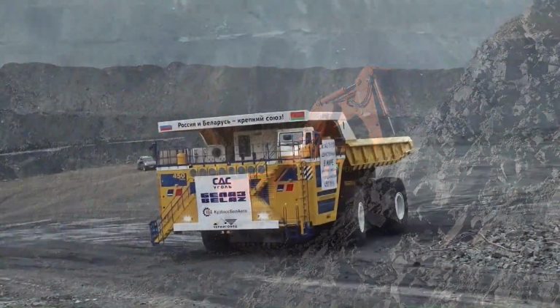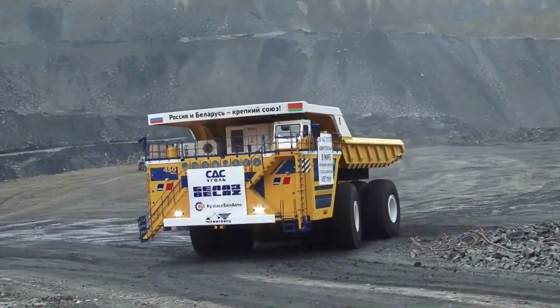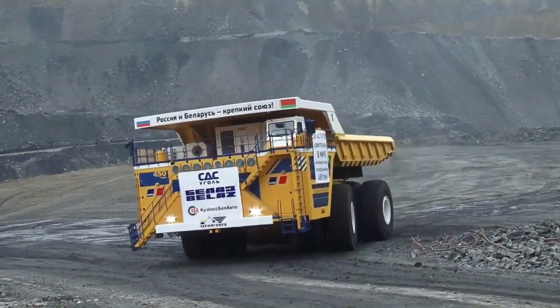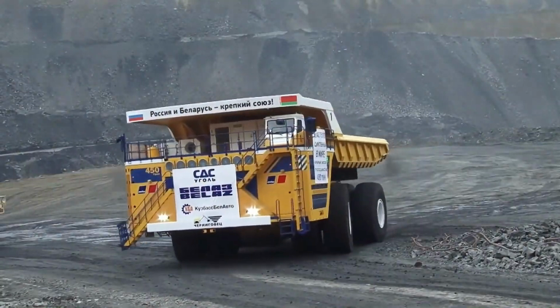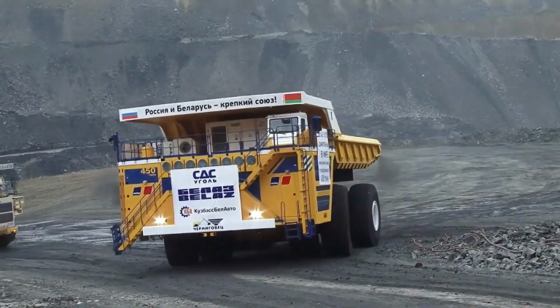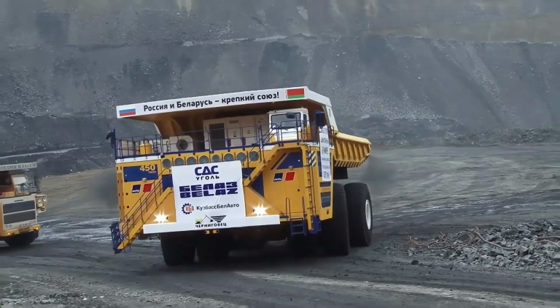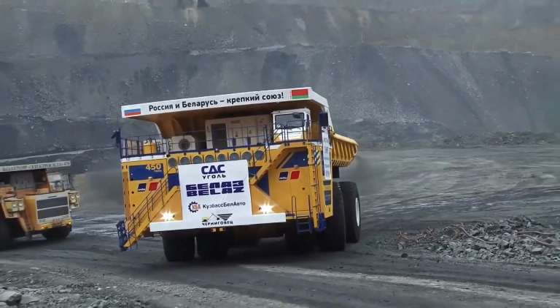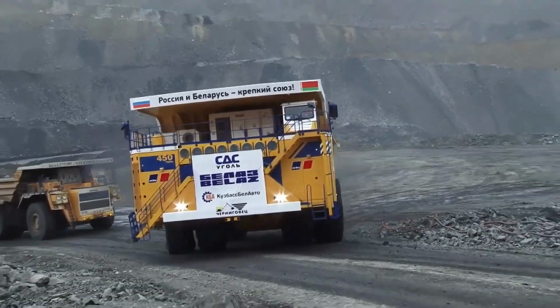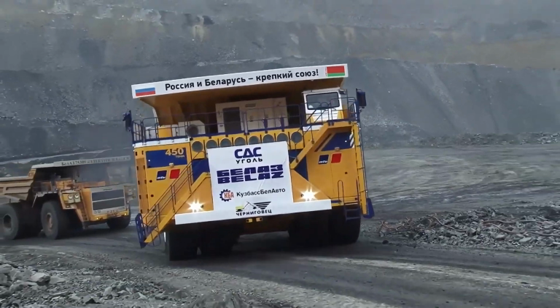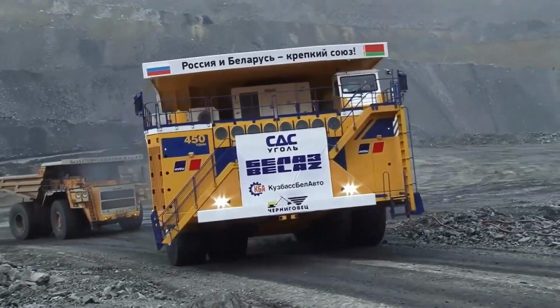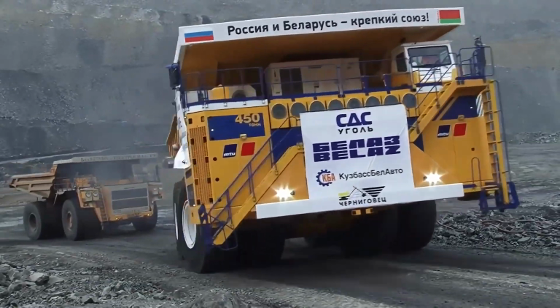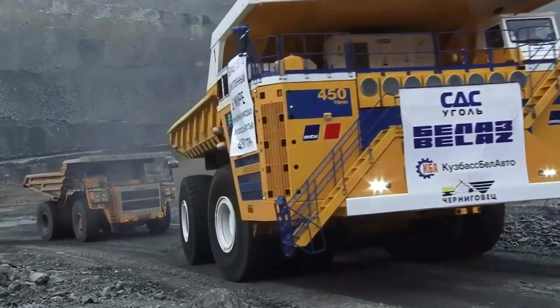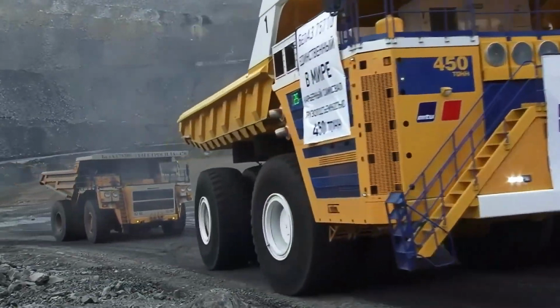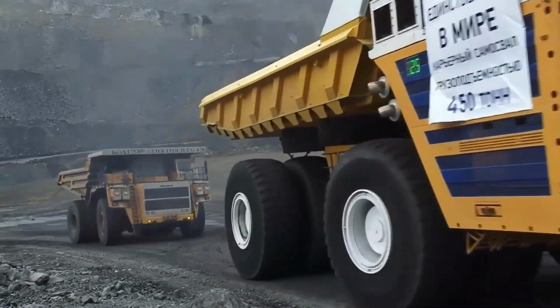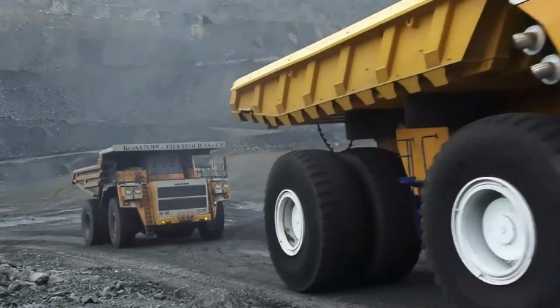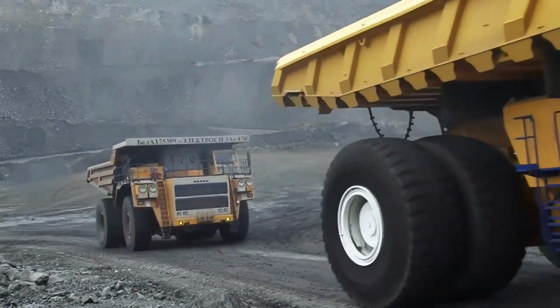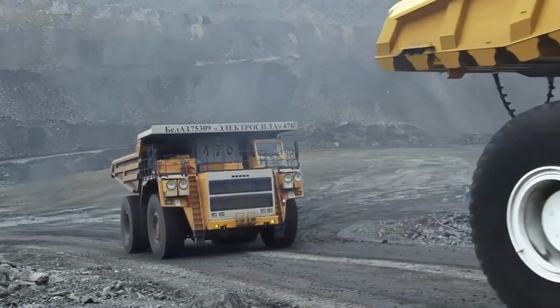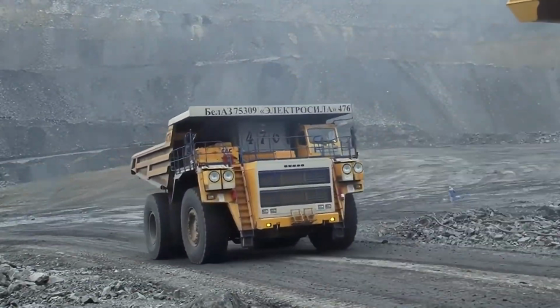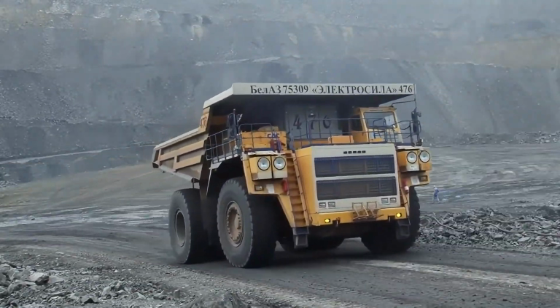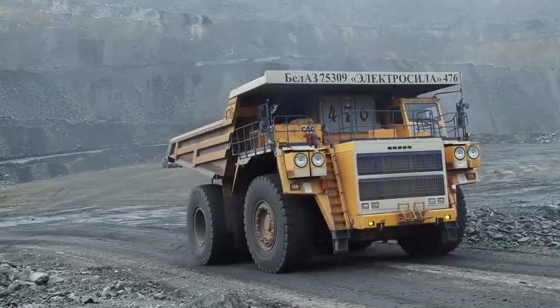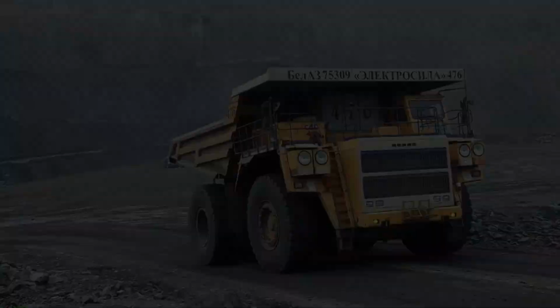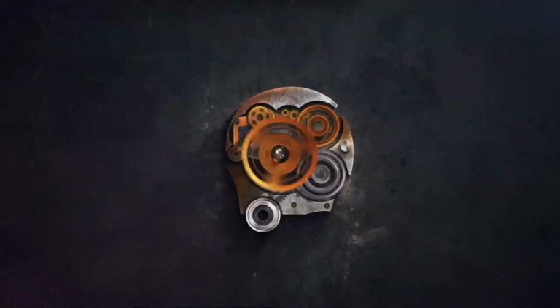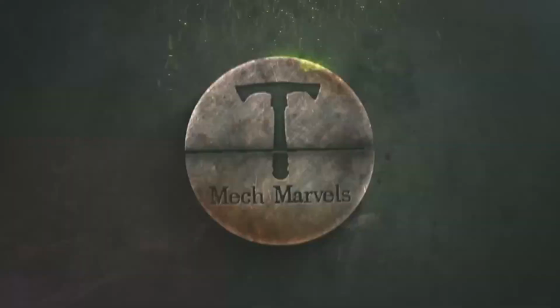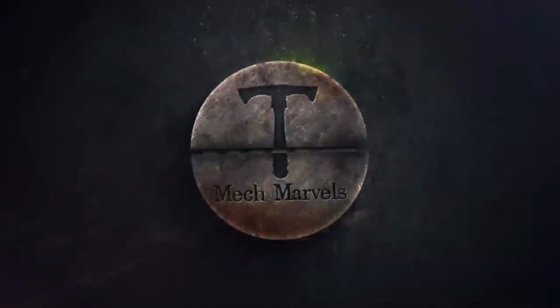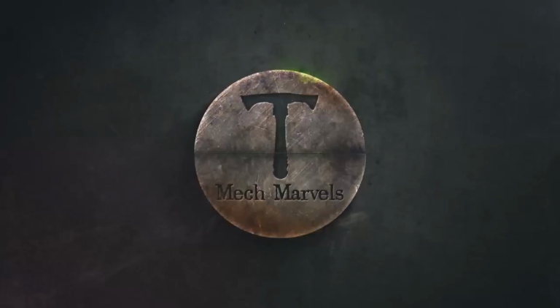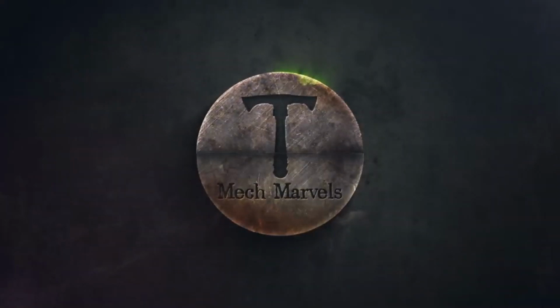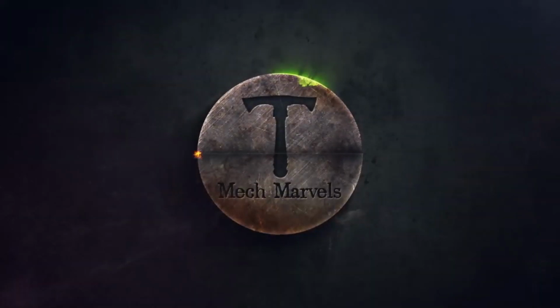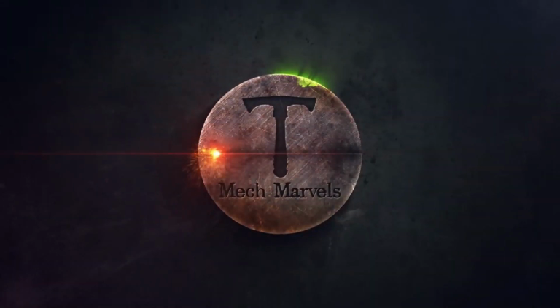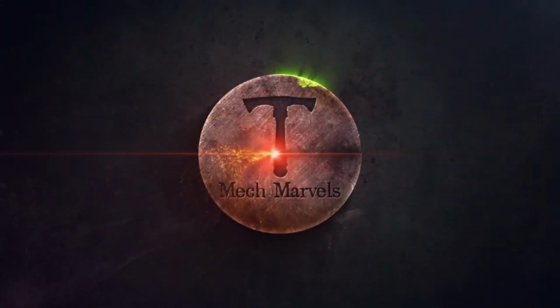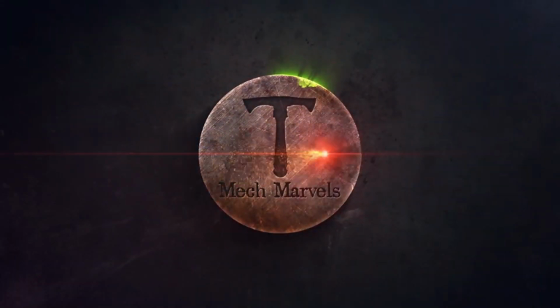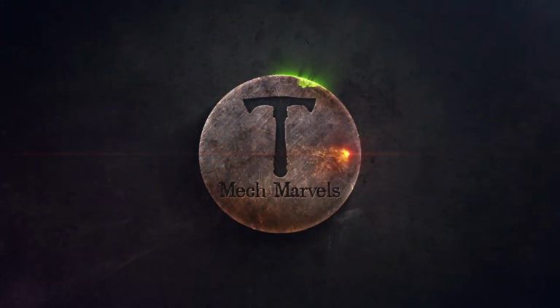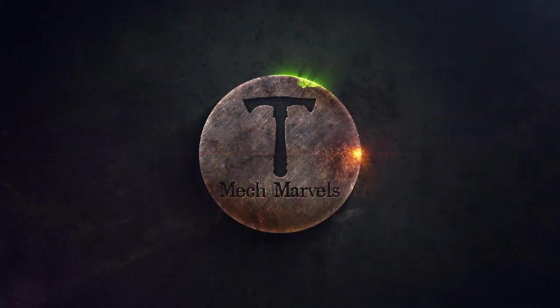Subscribe to the channel so you don't miss out on future exciting content. Welcome to Mech Marvels.